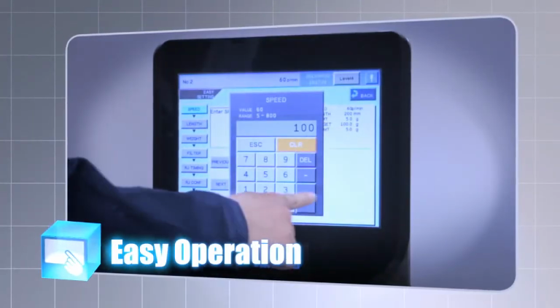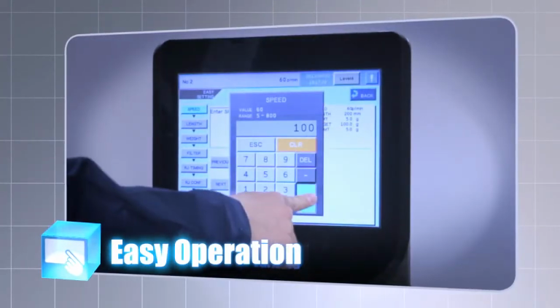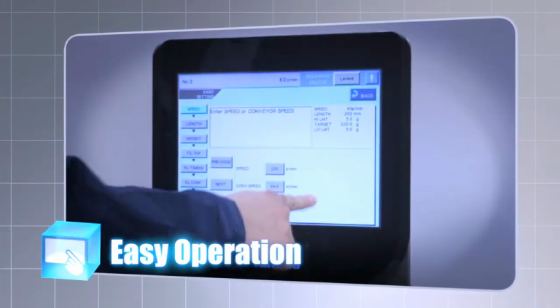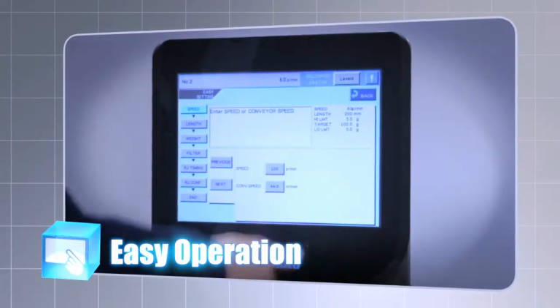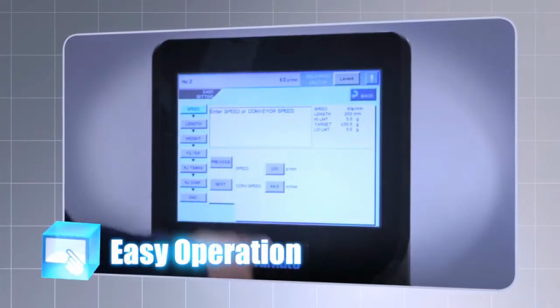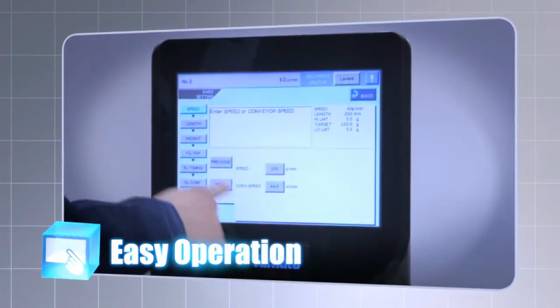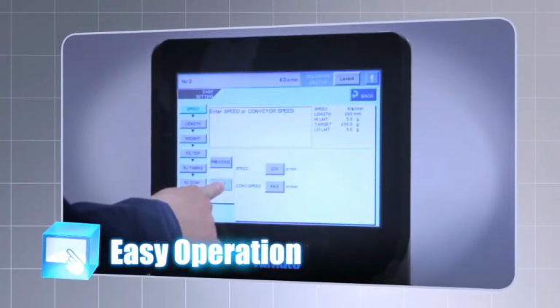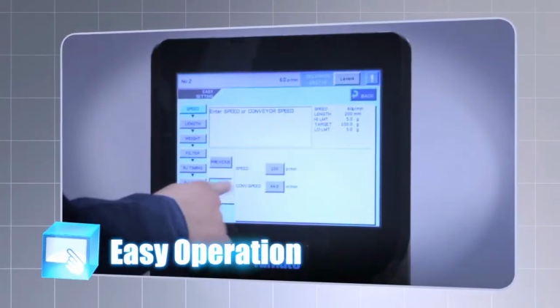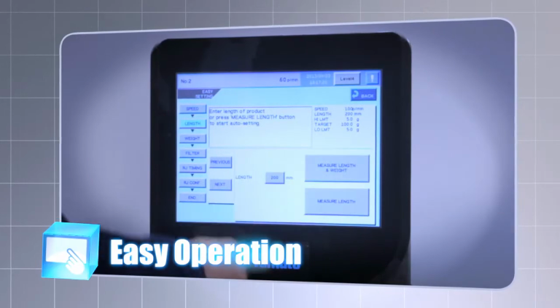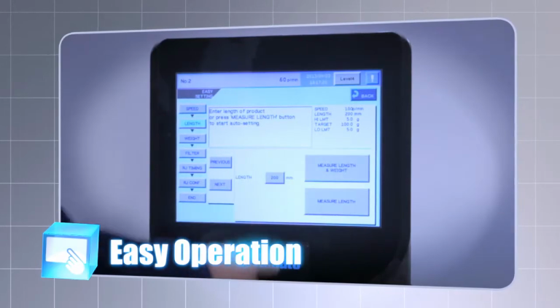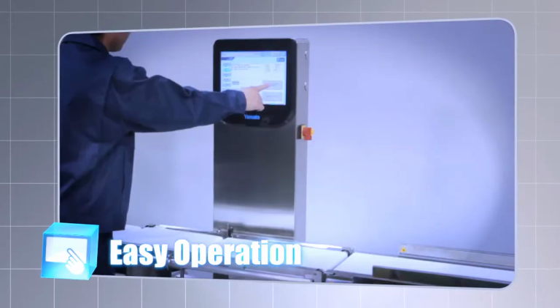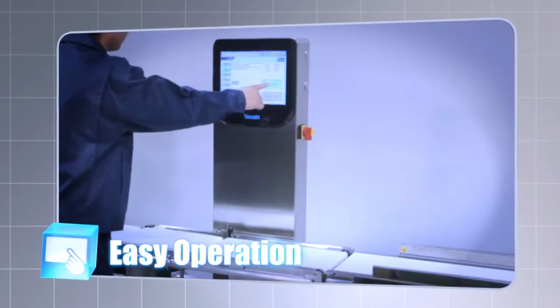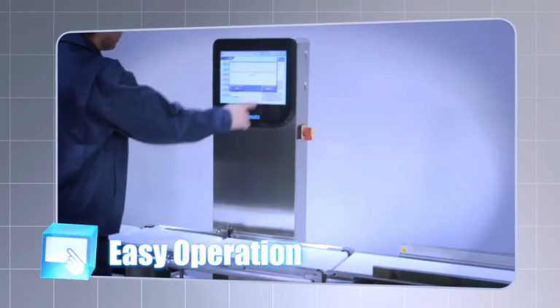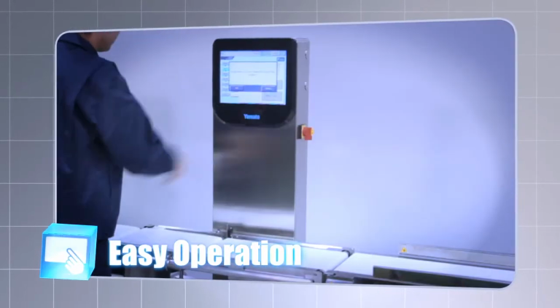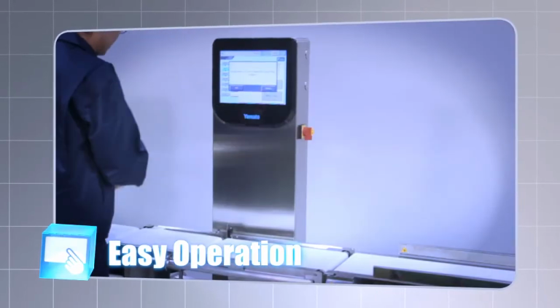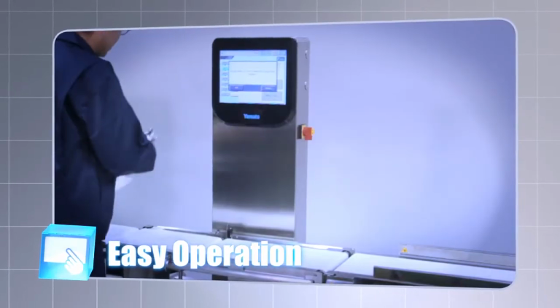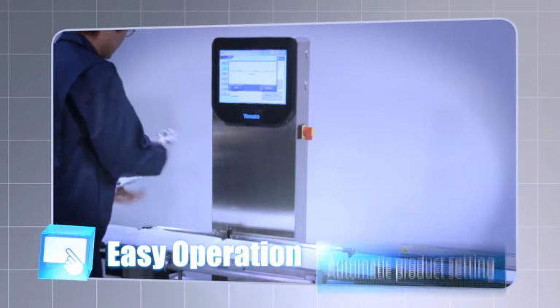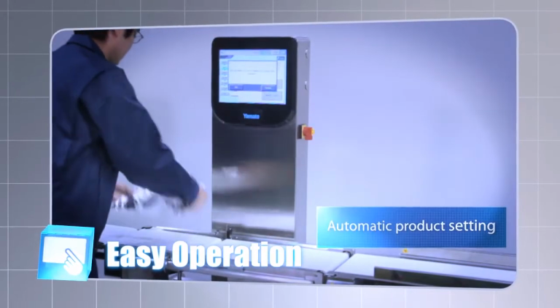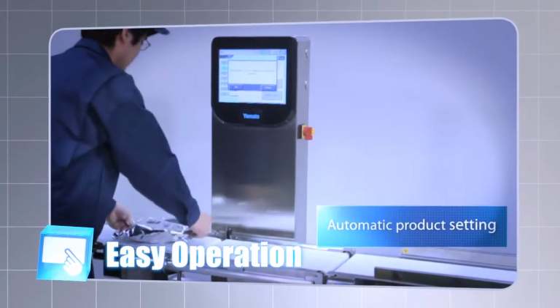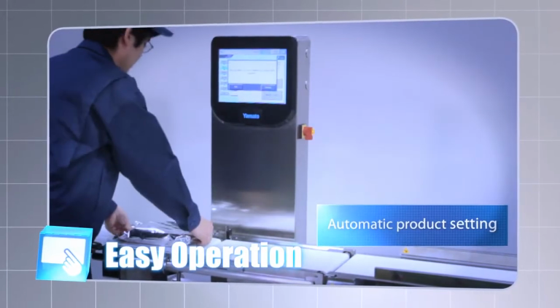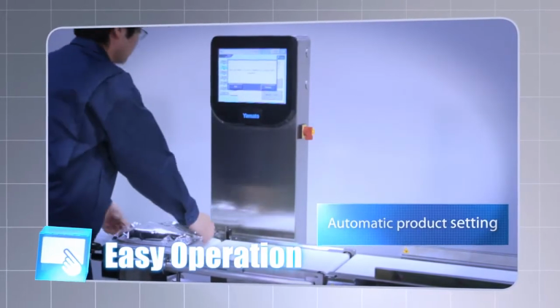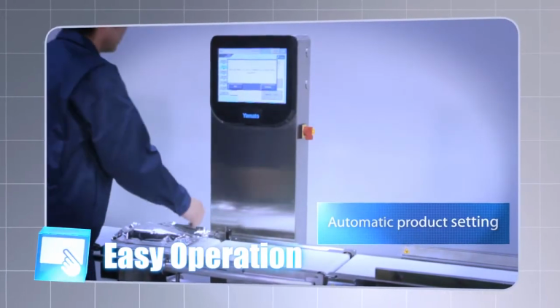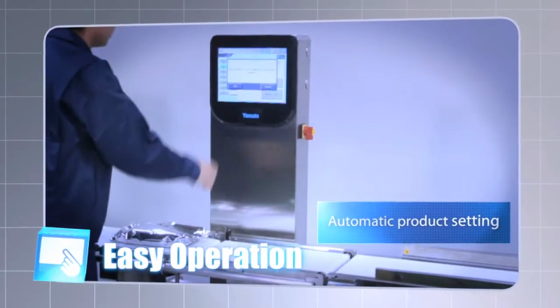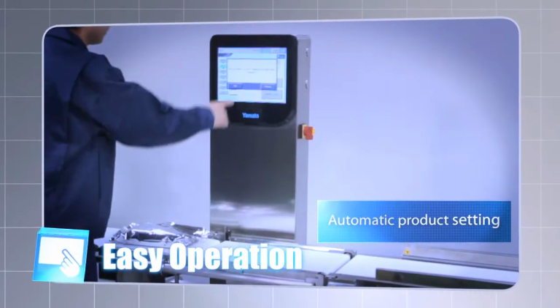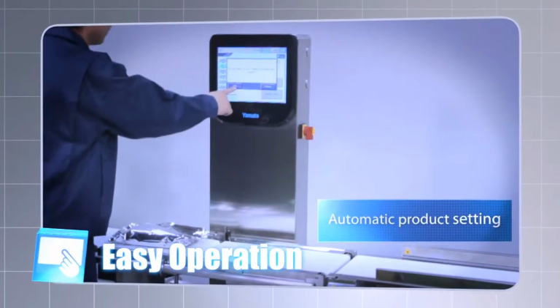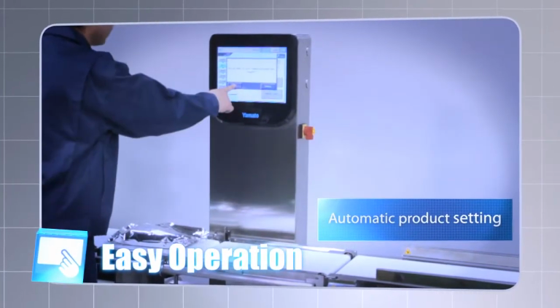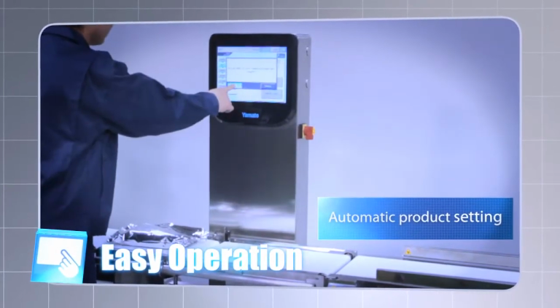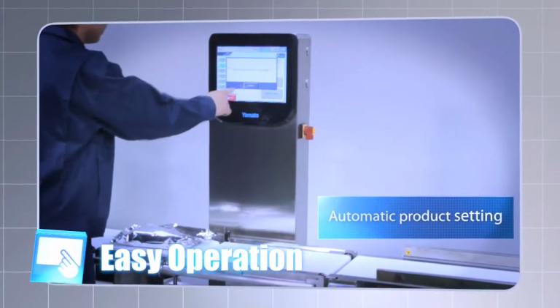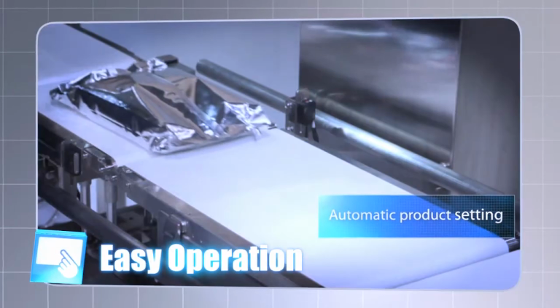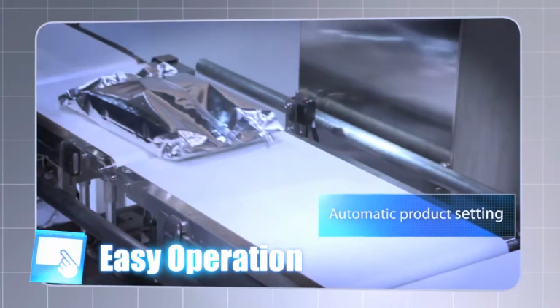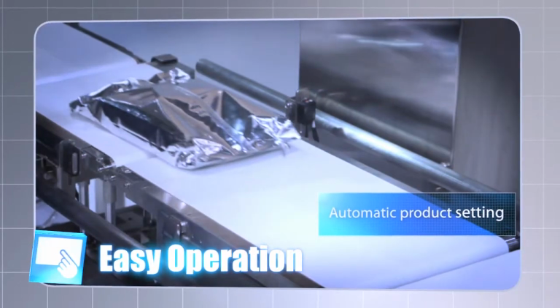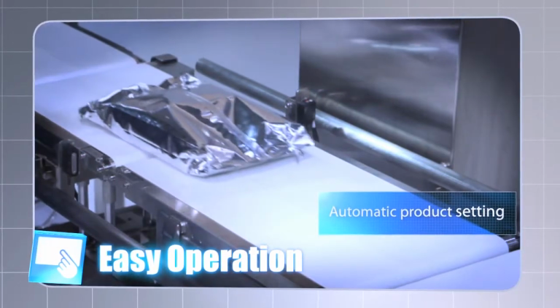Automatic program setting allows the initial settings to be made without any need to input complicated parameters.